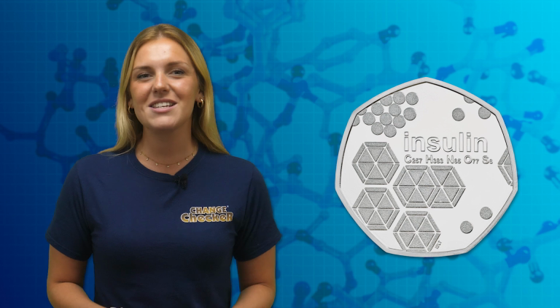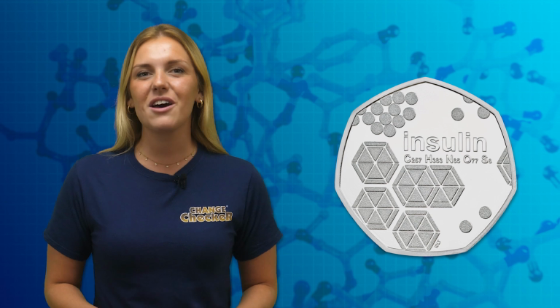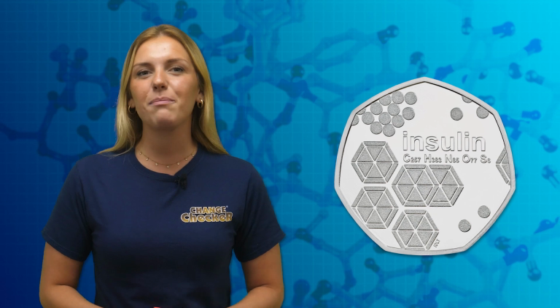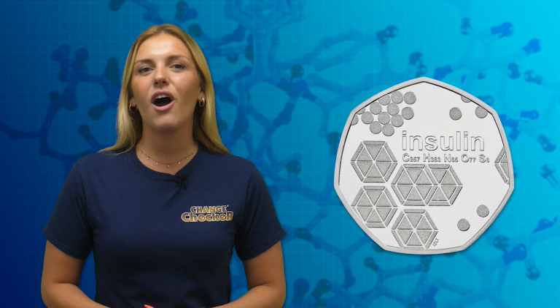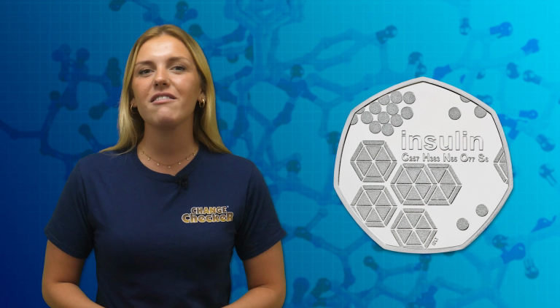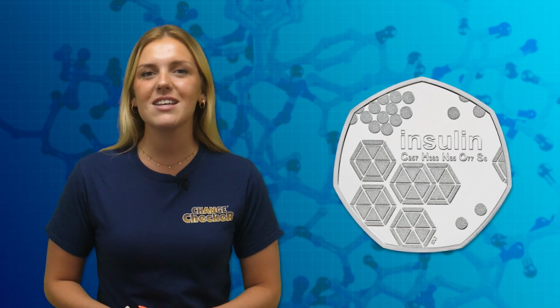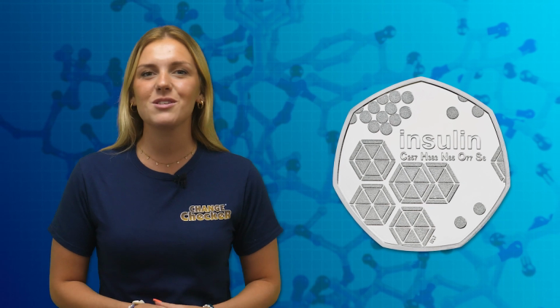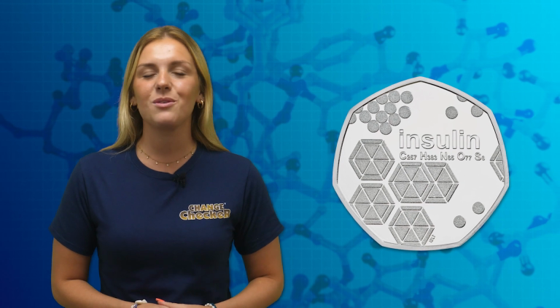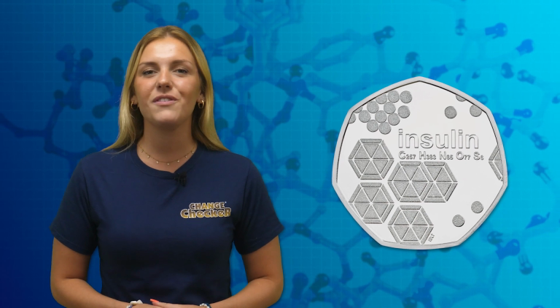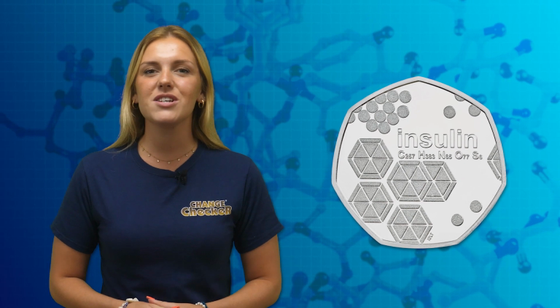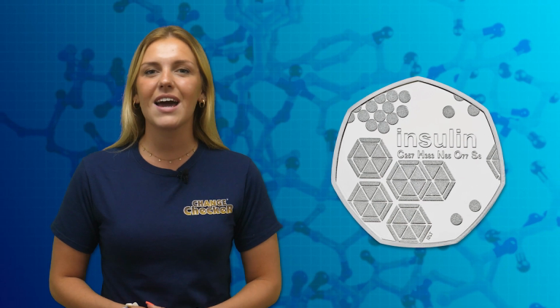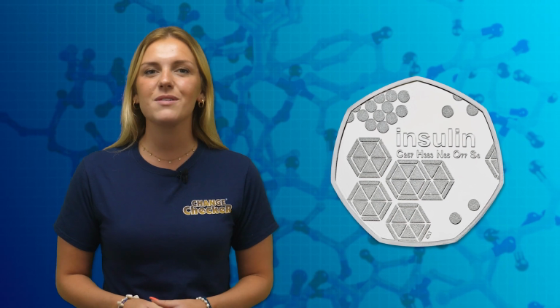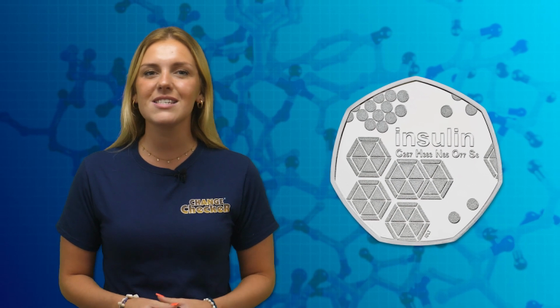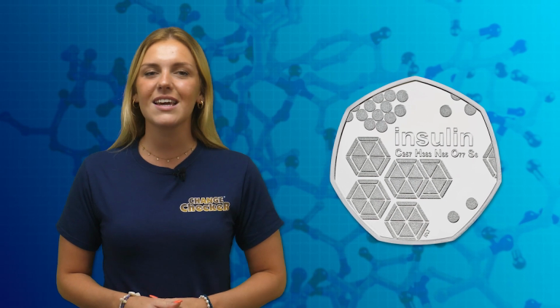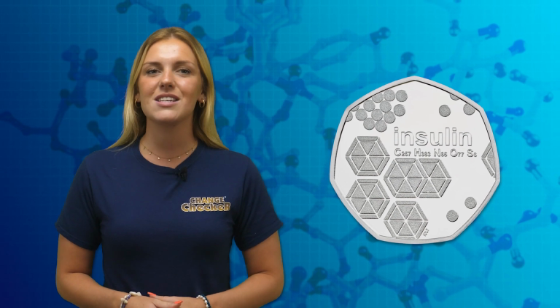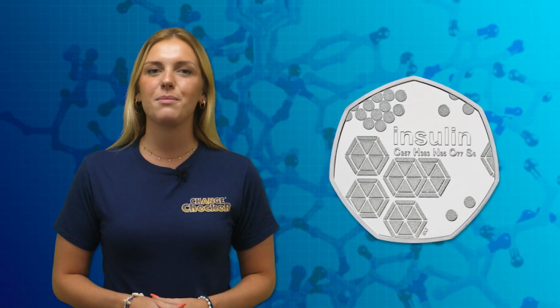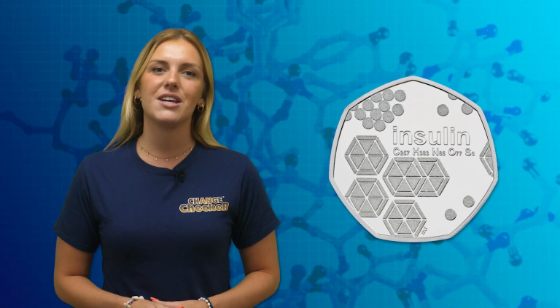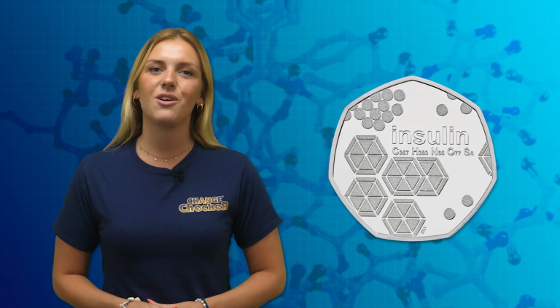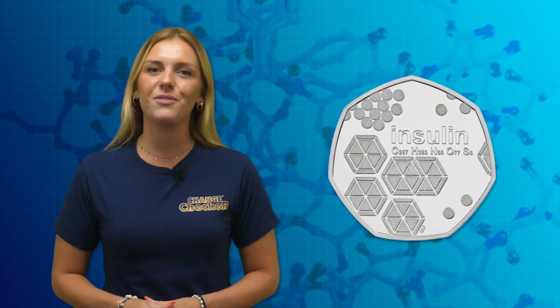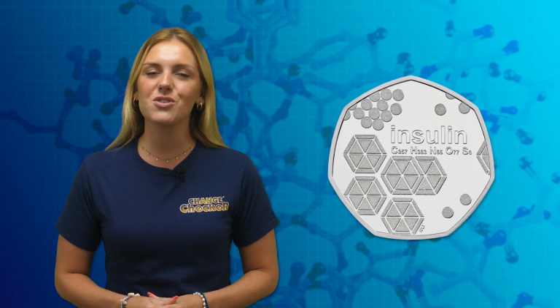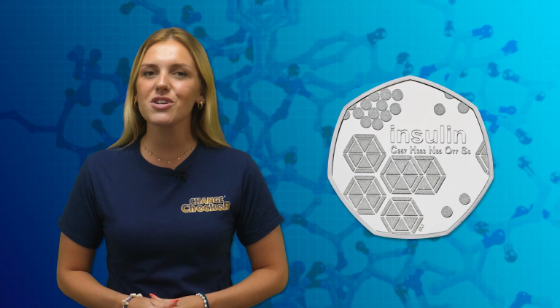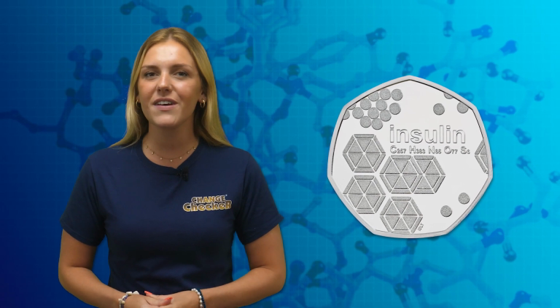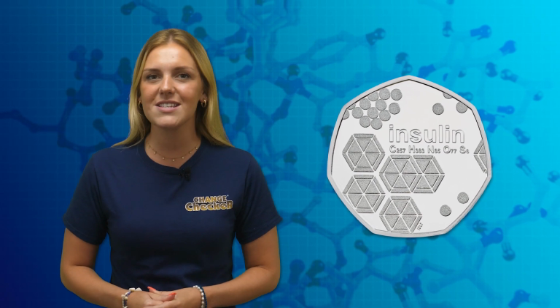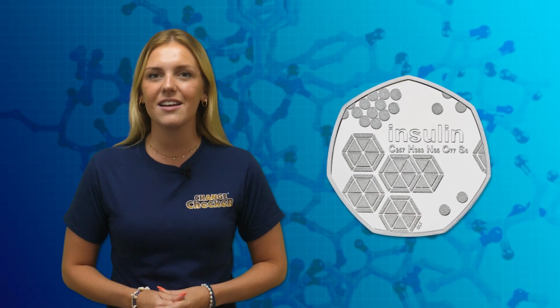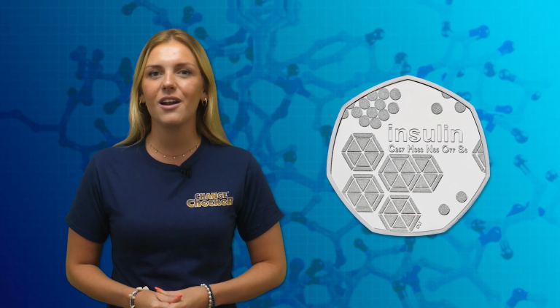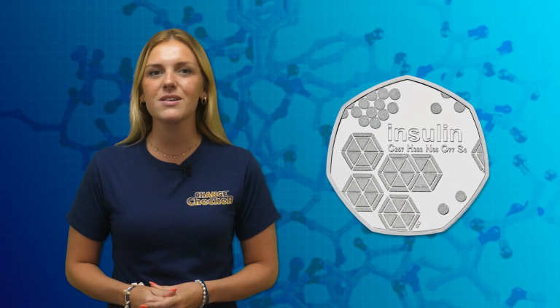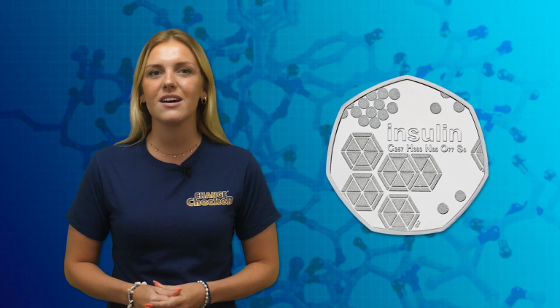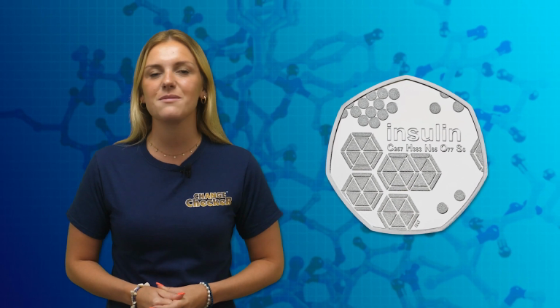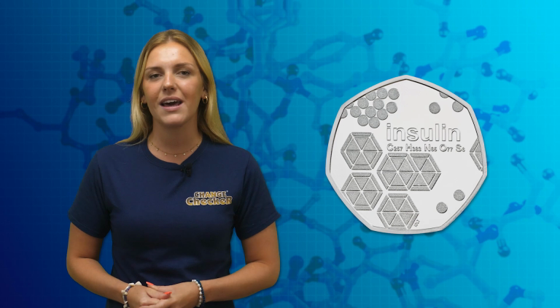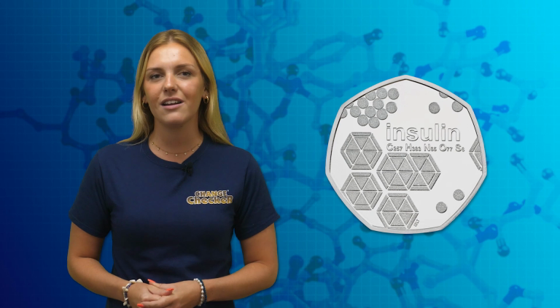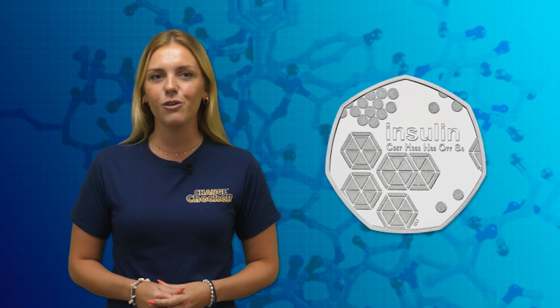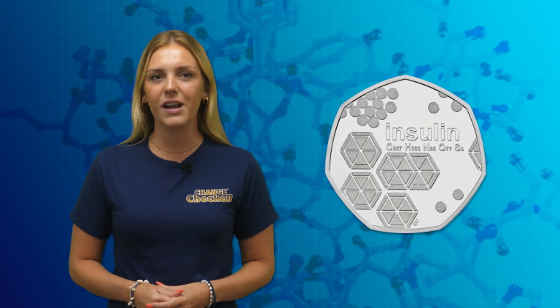The design by Iris De La Torre features an artistic interpretation of the structure of insulin alongside its molecular formula.